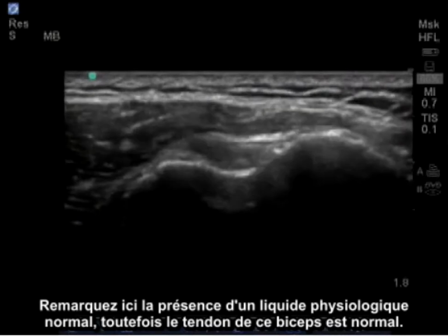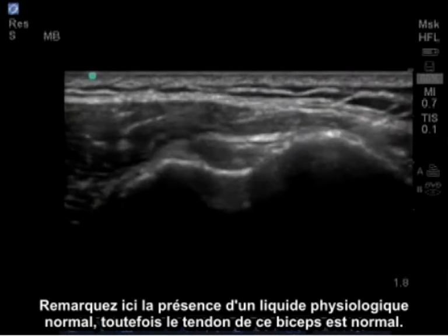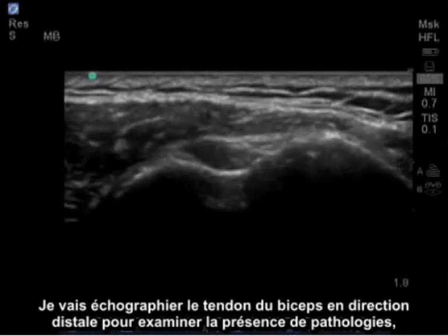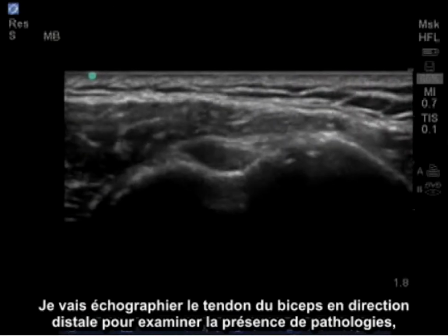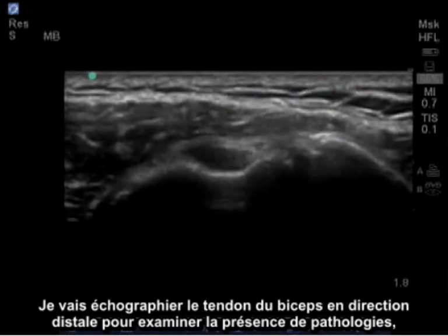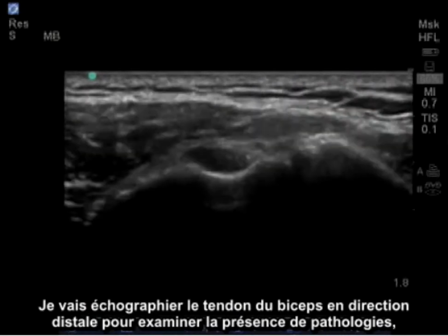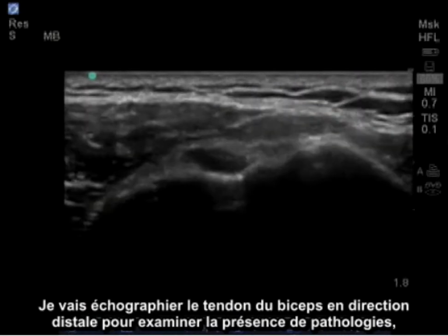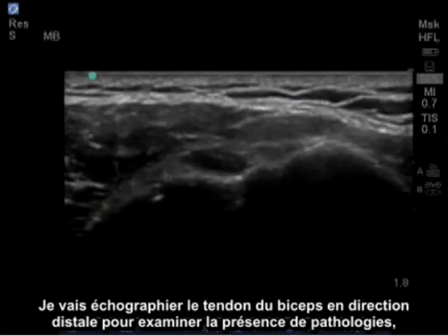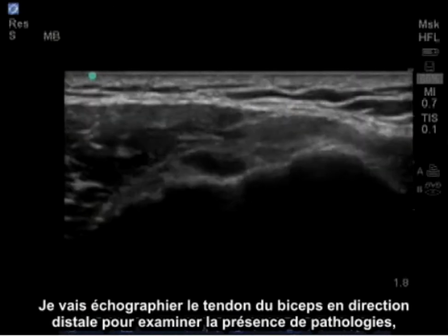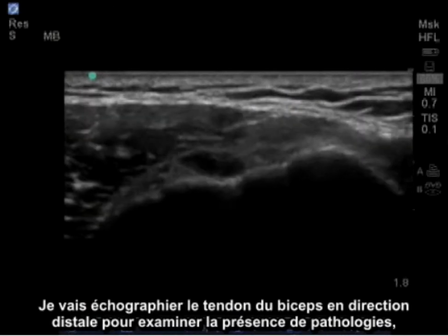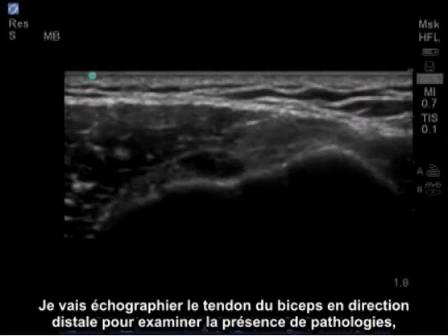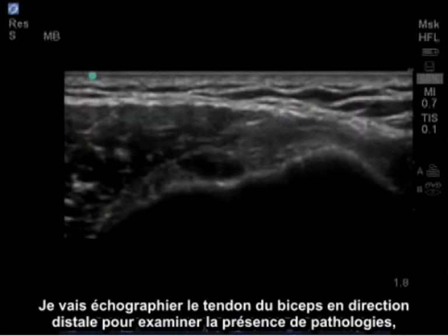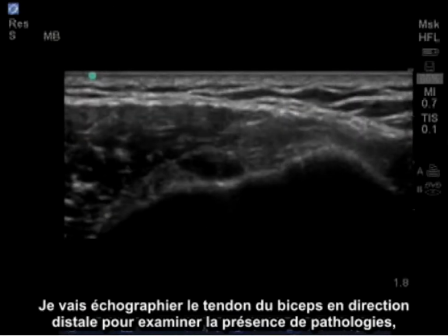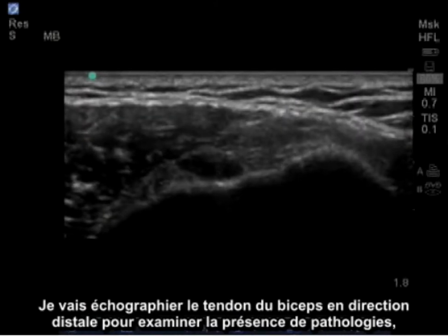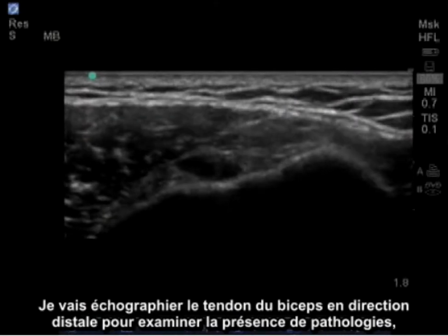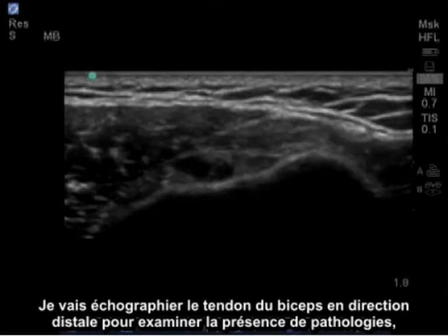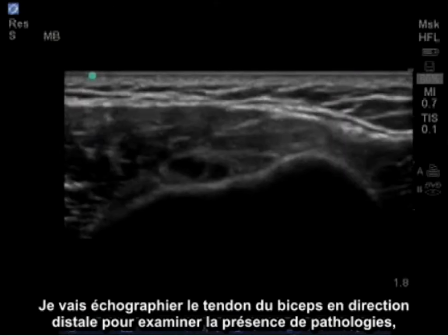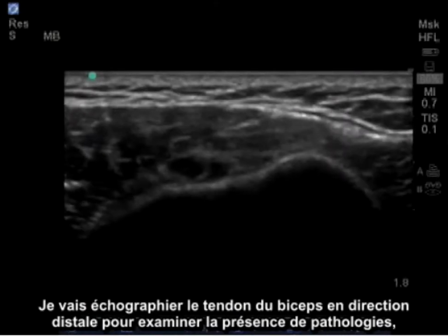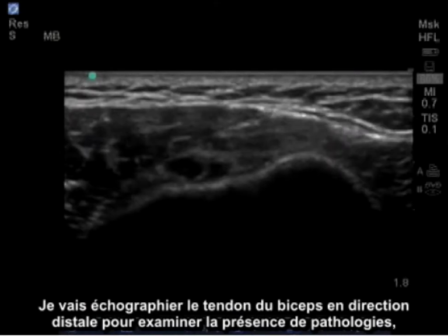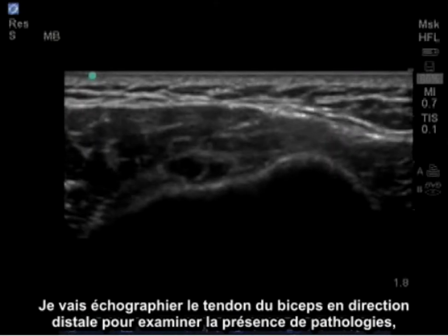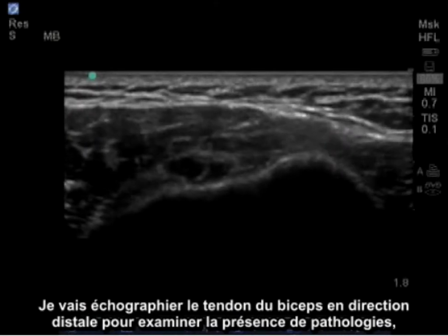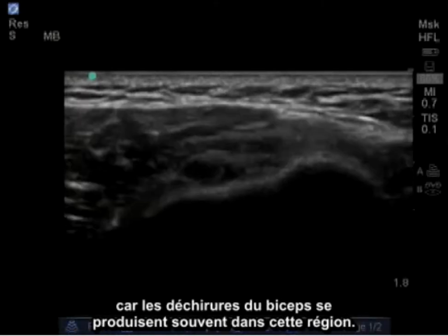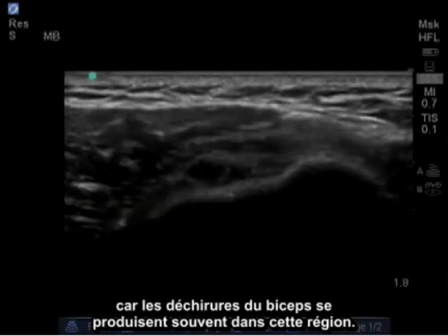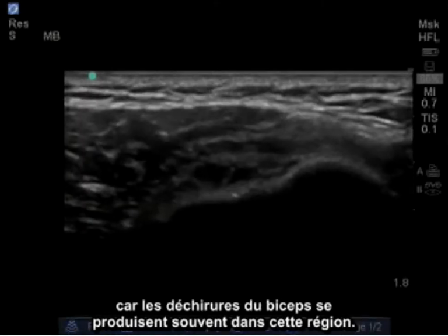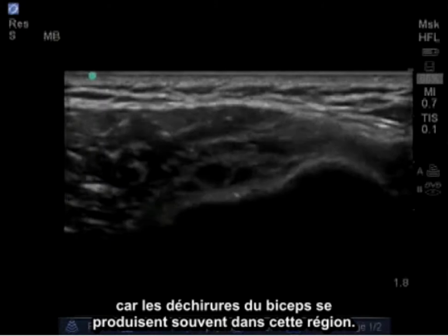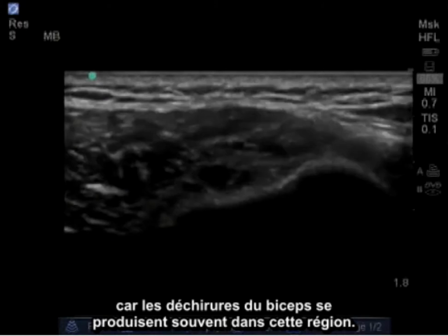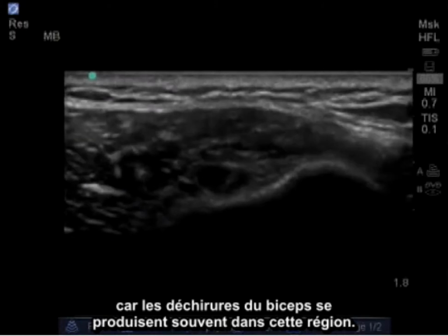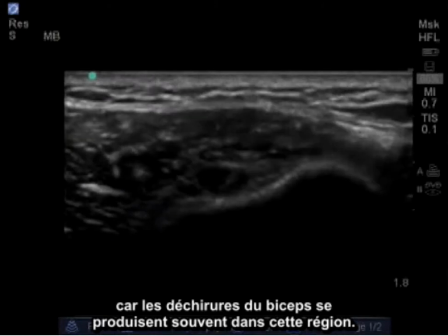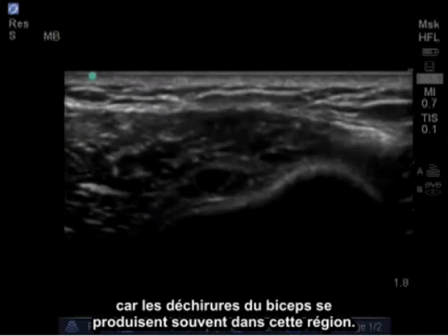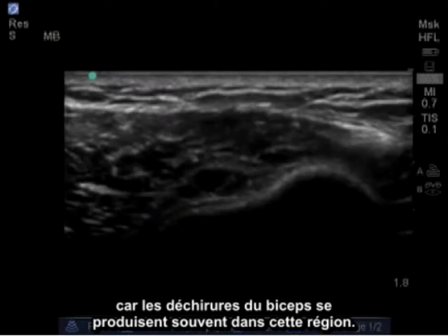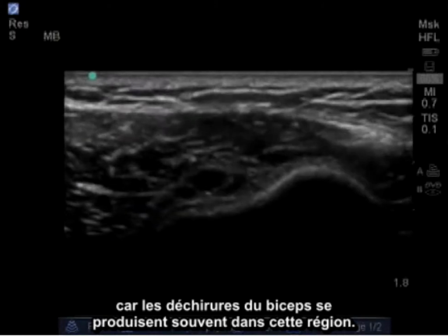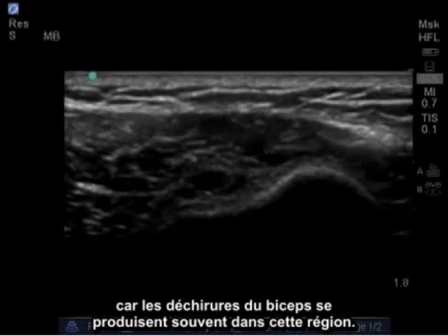I'm going to follow the bicep tendon distally to examine if there's any pathology, which is a common place of bicep tears.